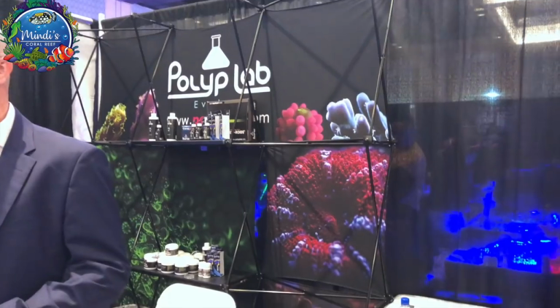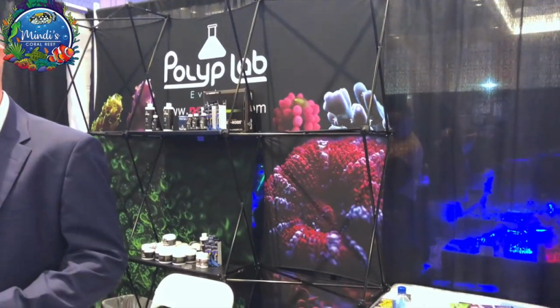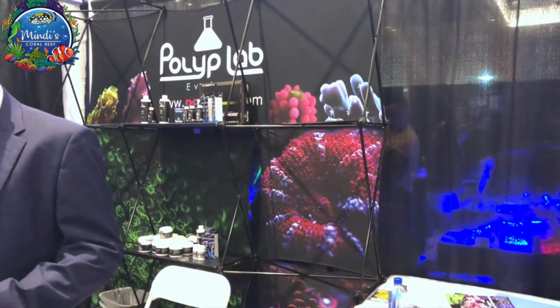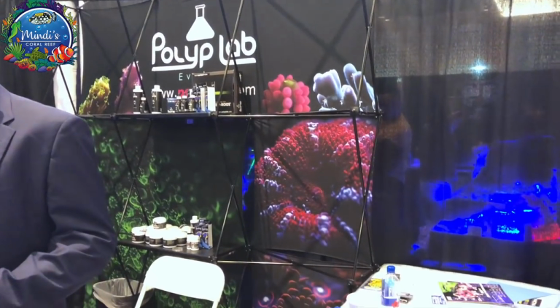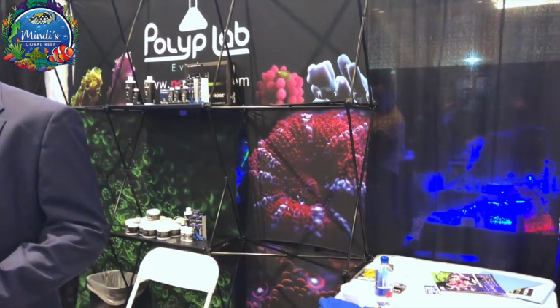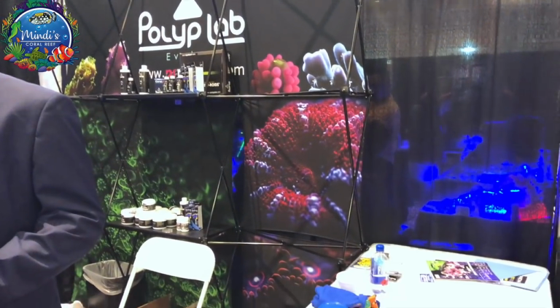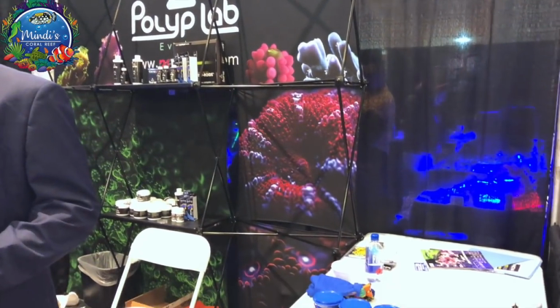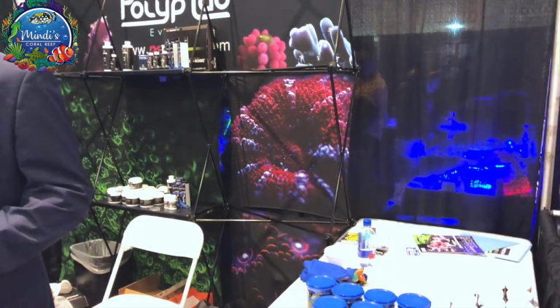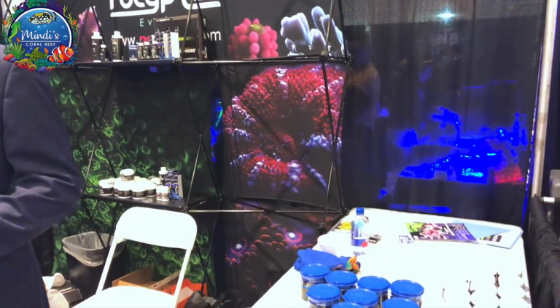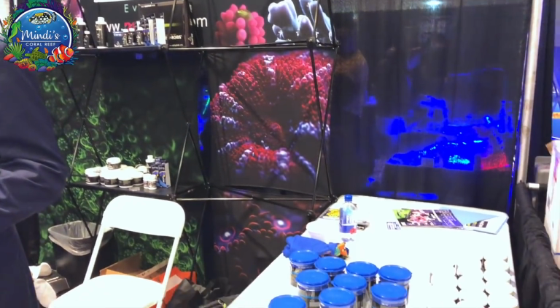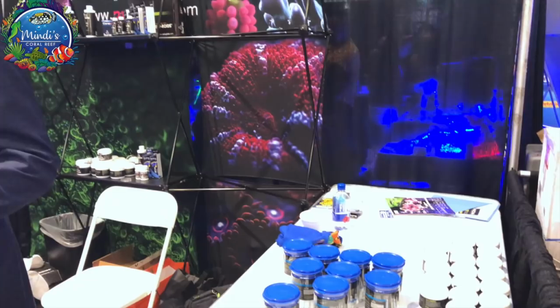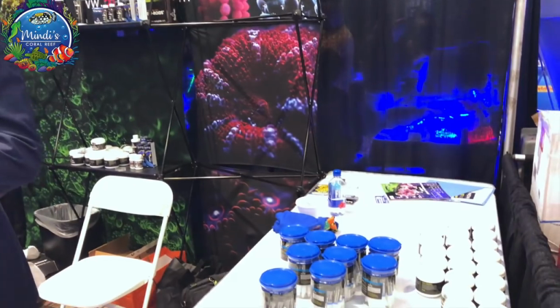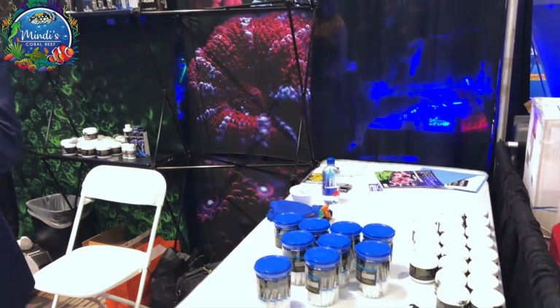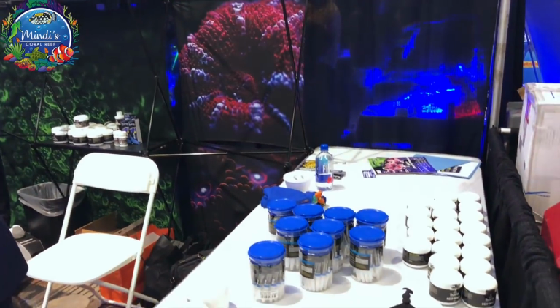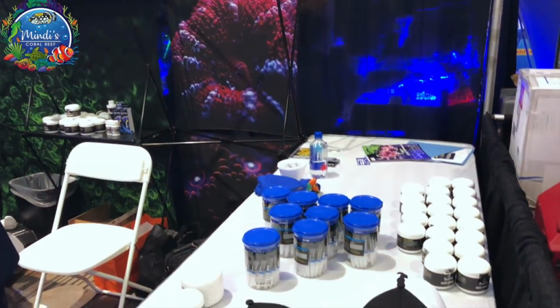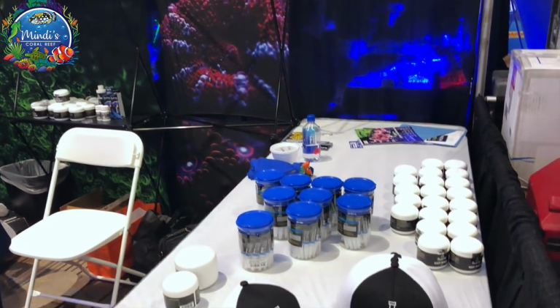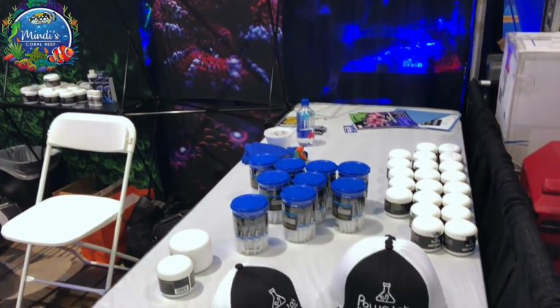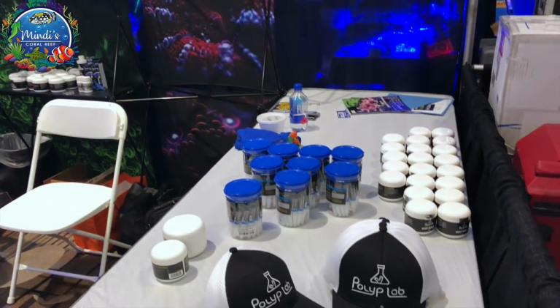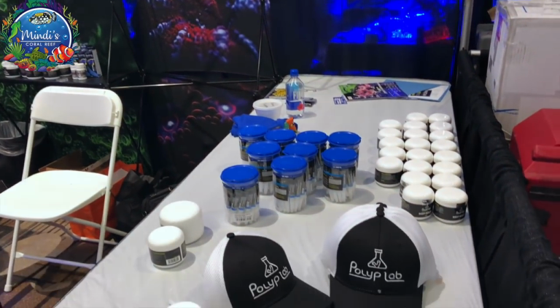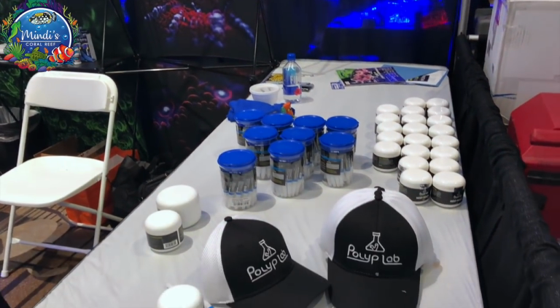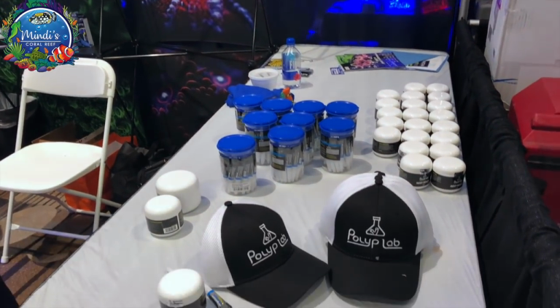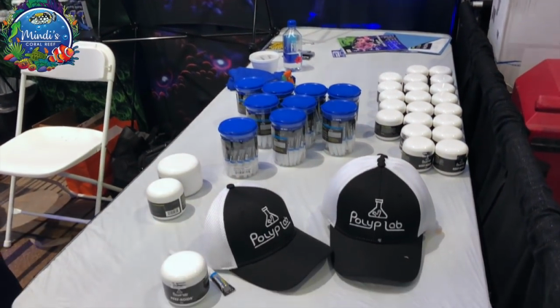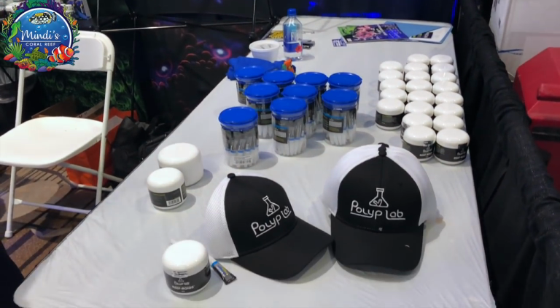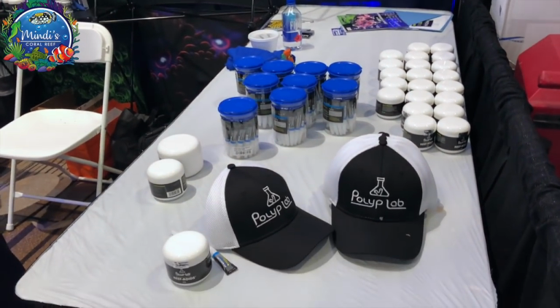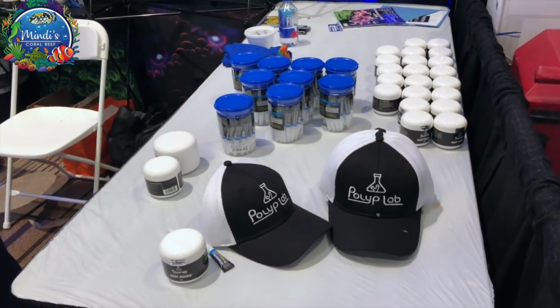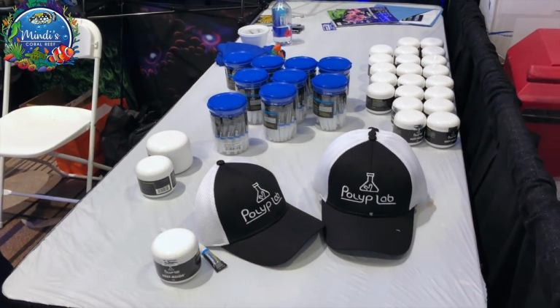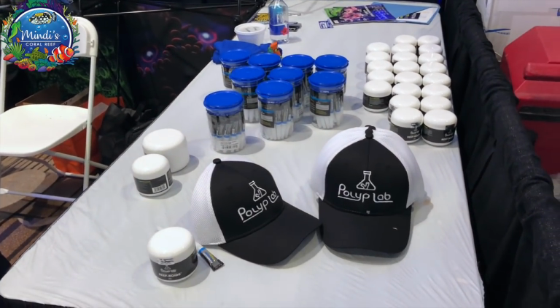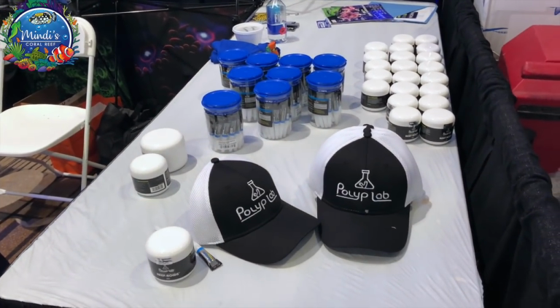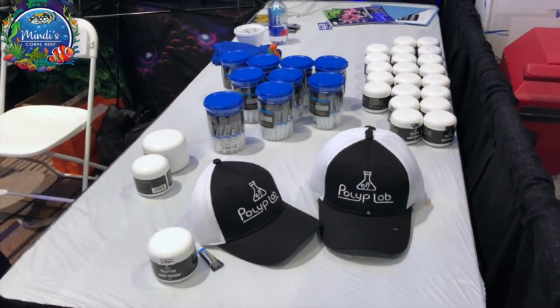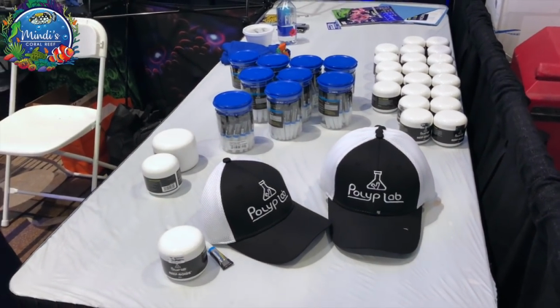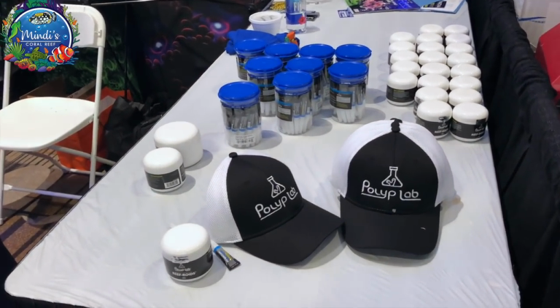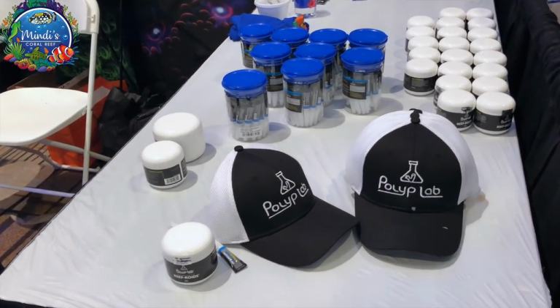Of course, at Polyp Lab I had to grab some more Reef-Roids, and they also had their new coral glue on display.